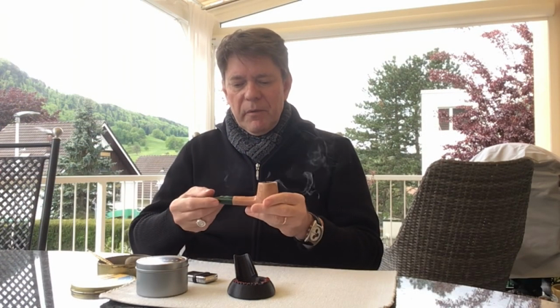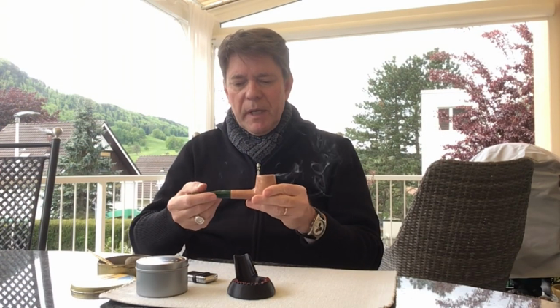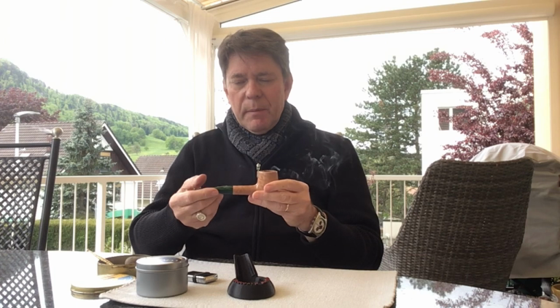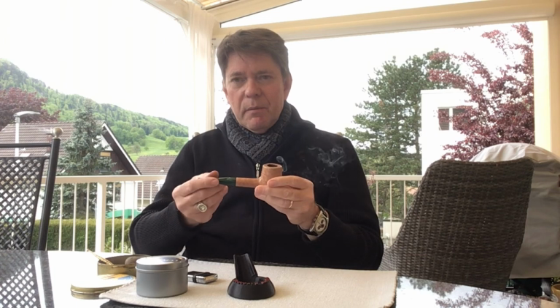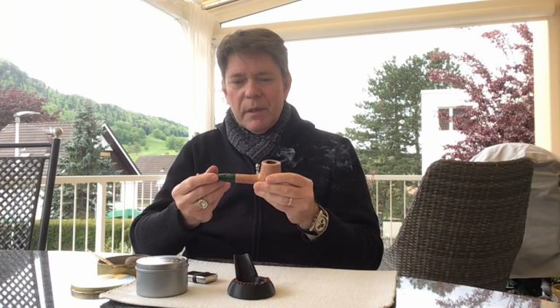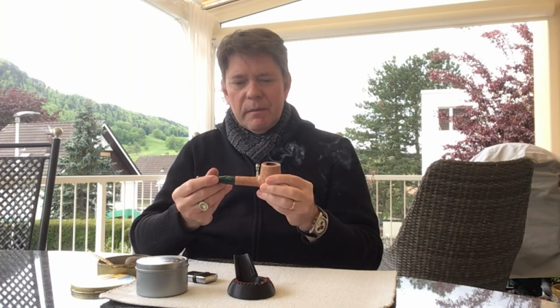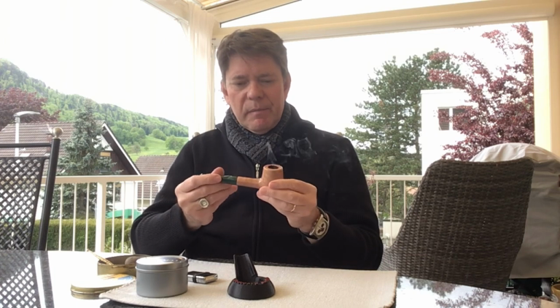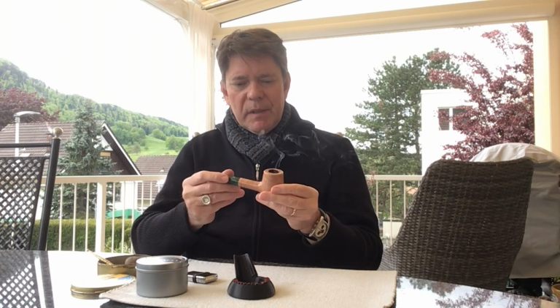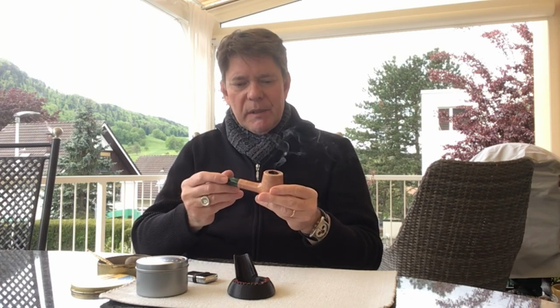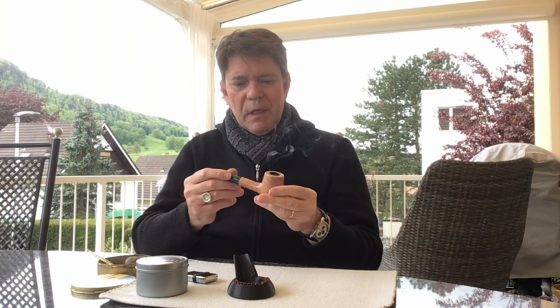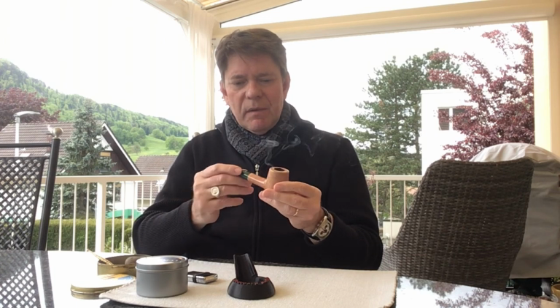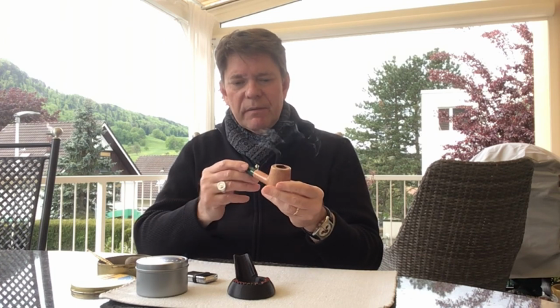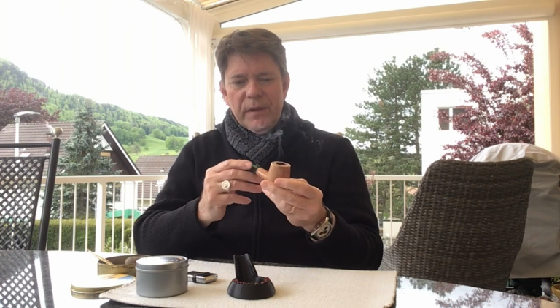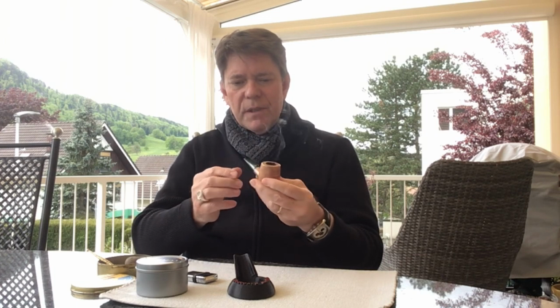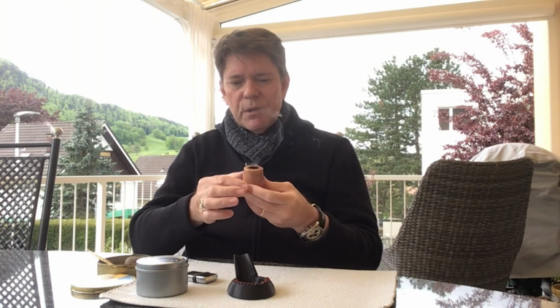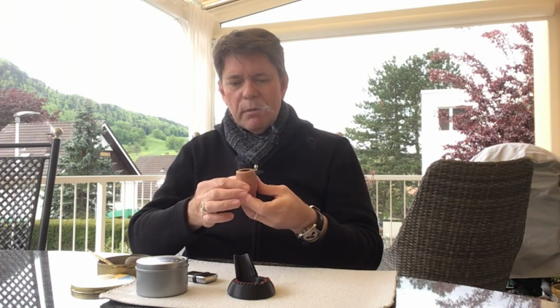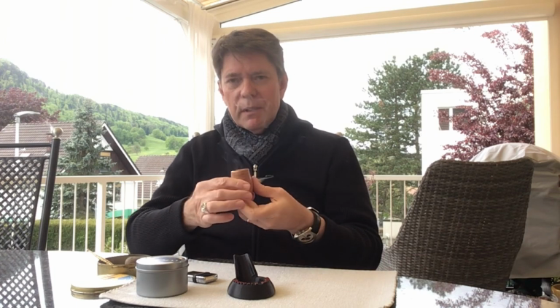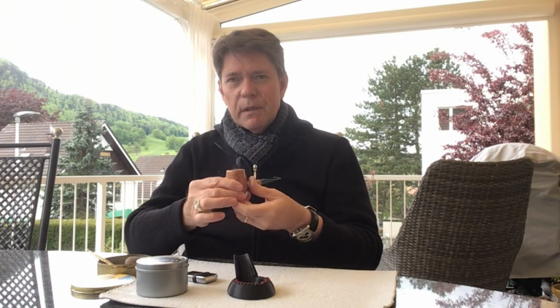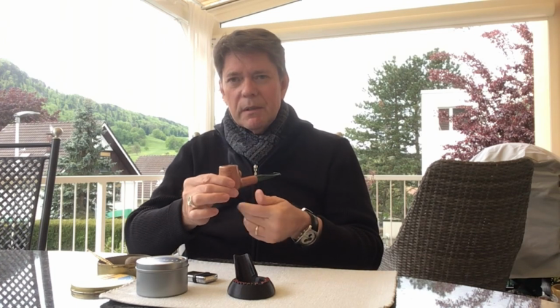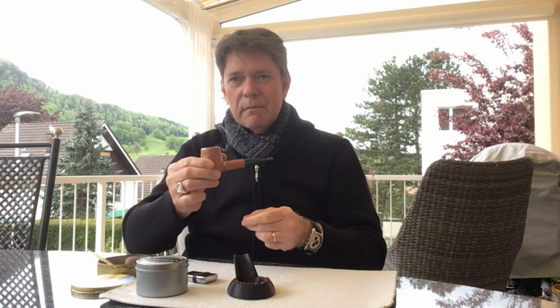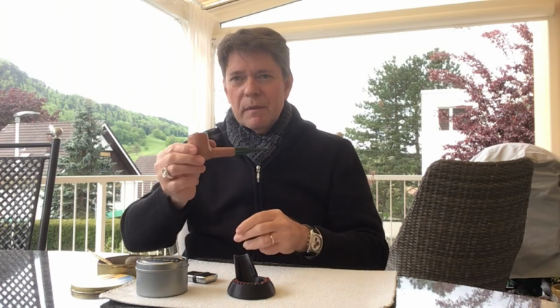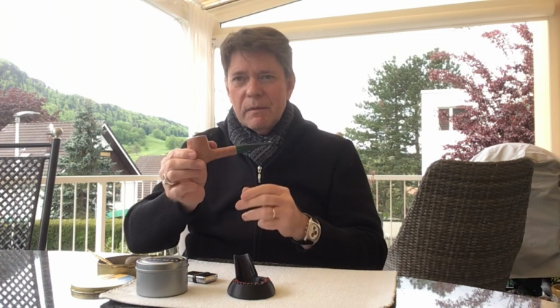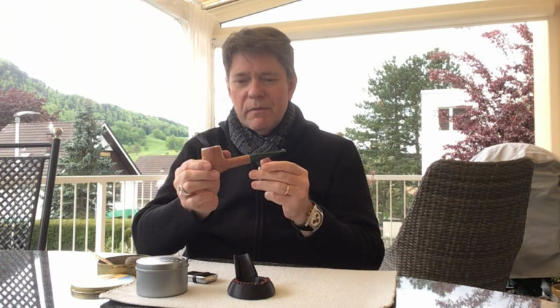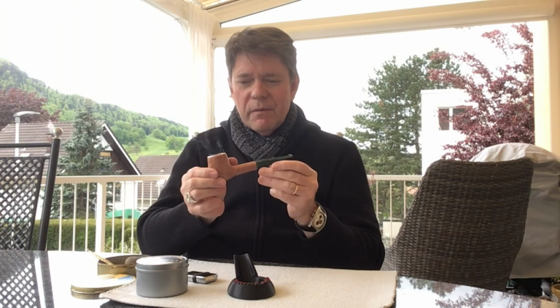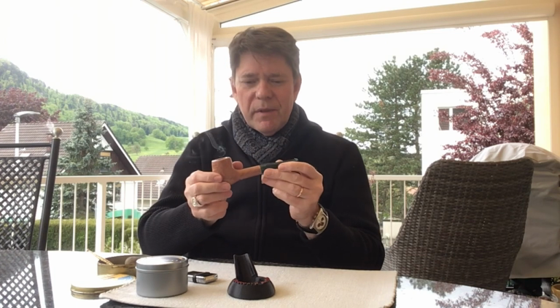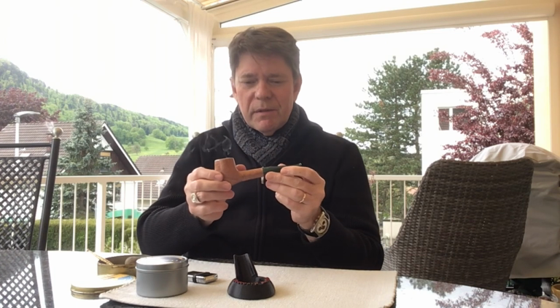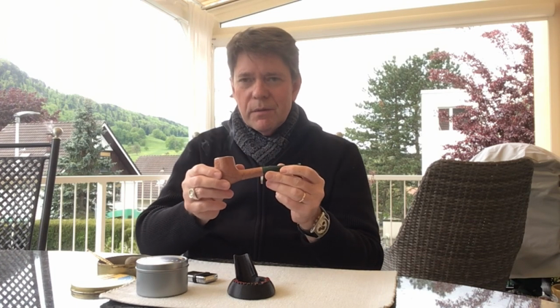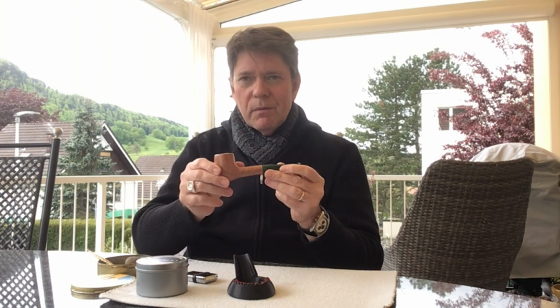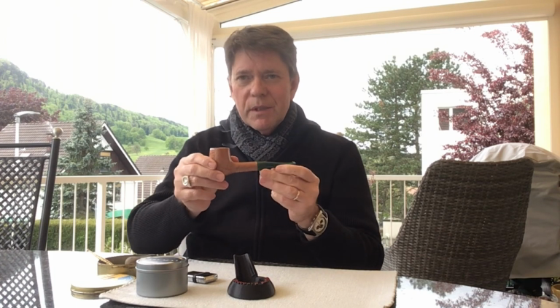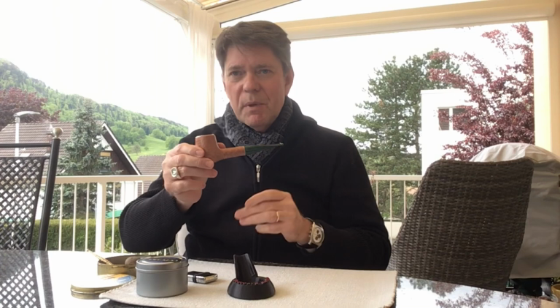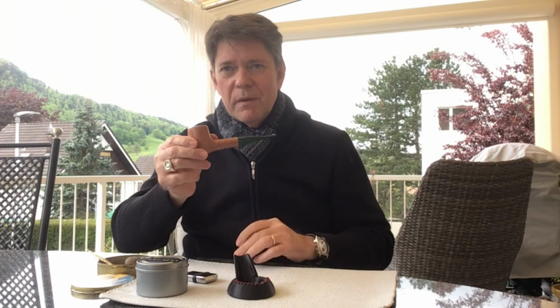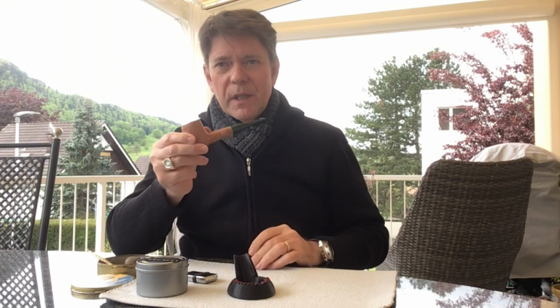I'm very happy with it. It has a lovely finish, and the fit is always perfect.